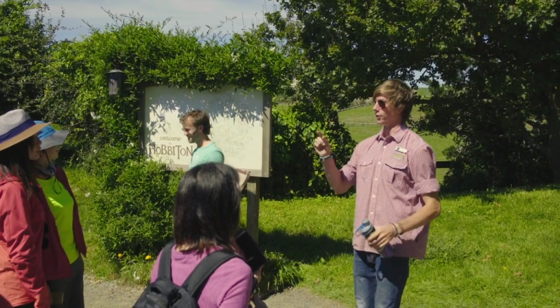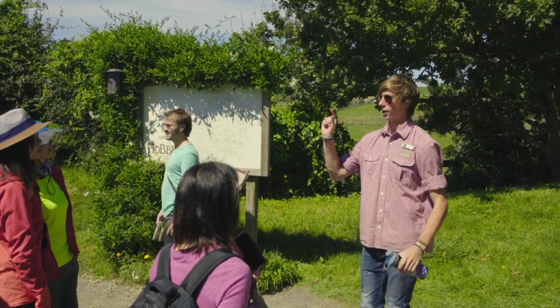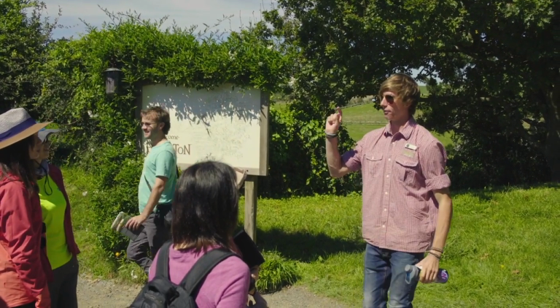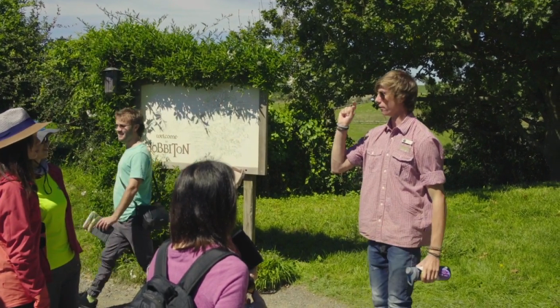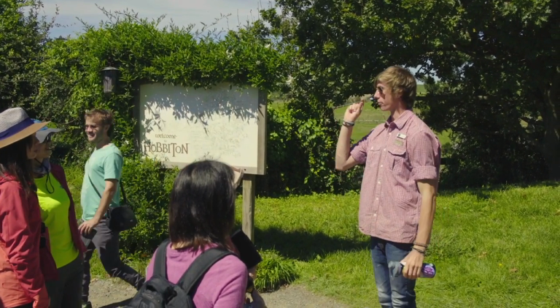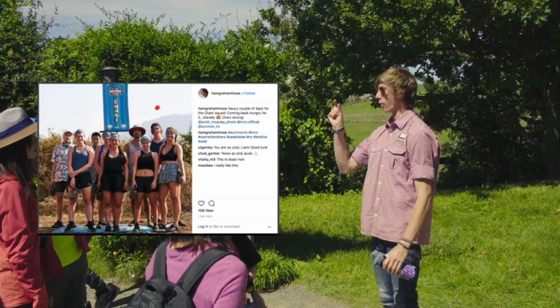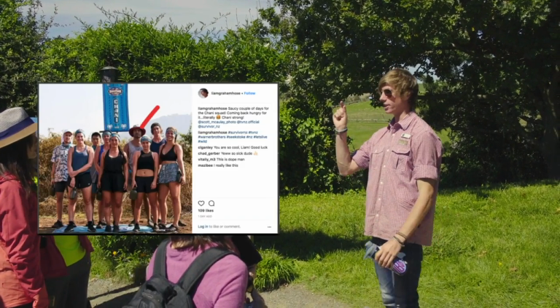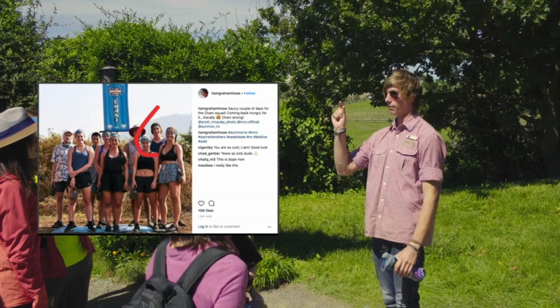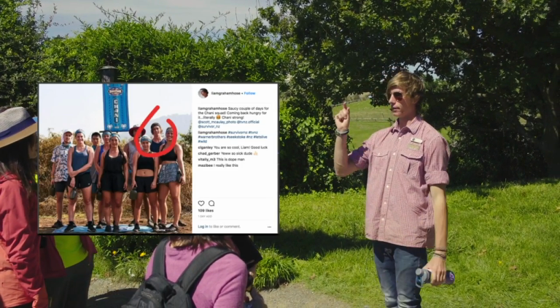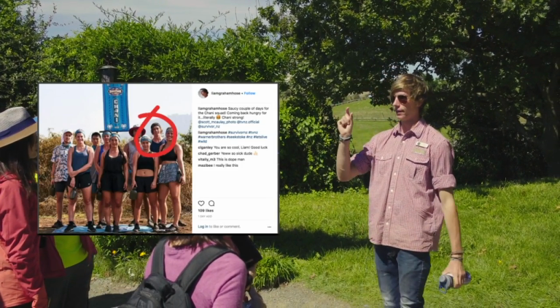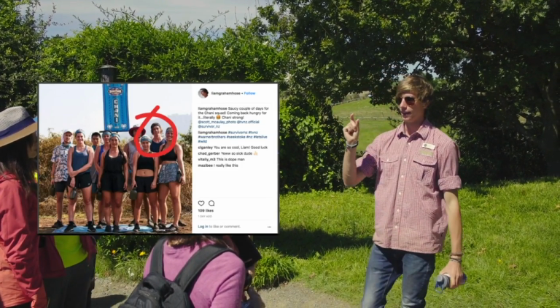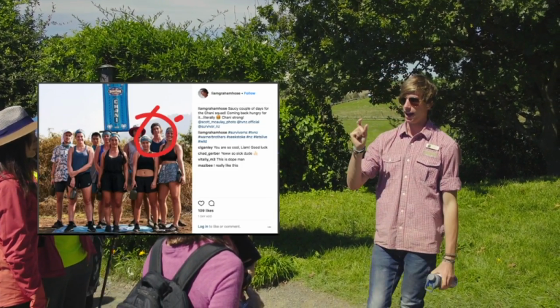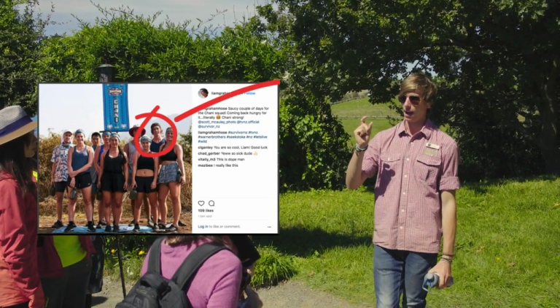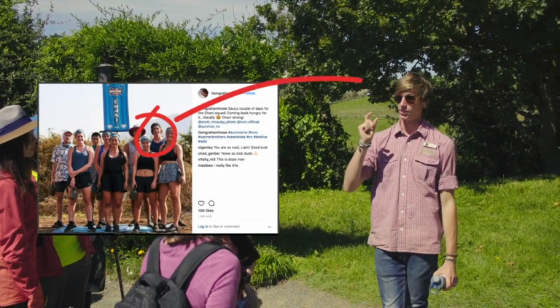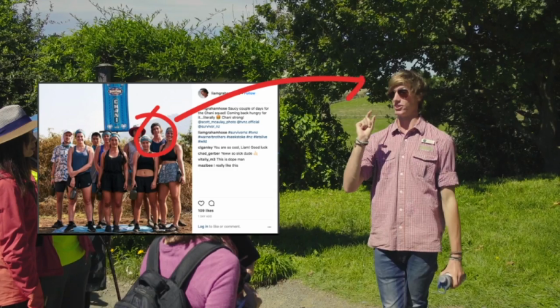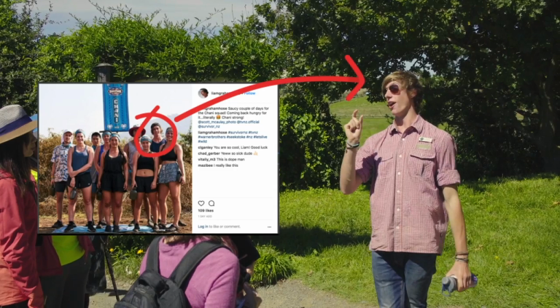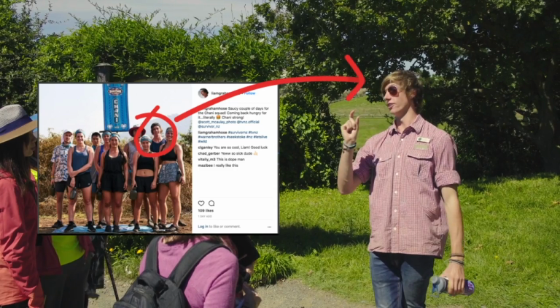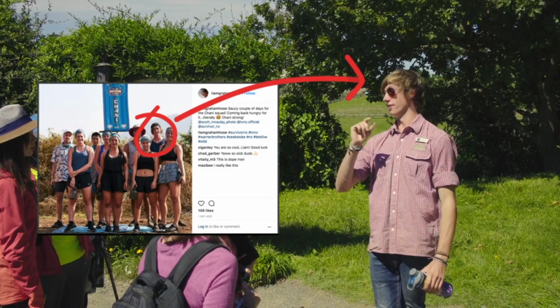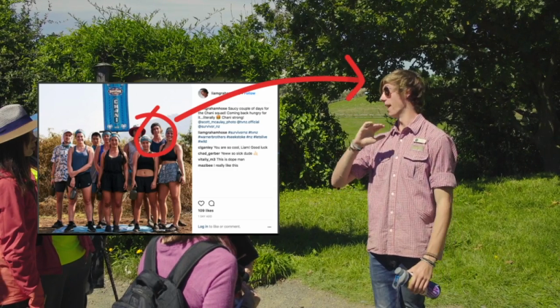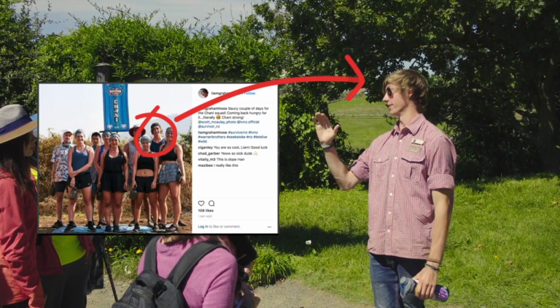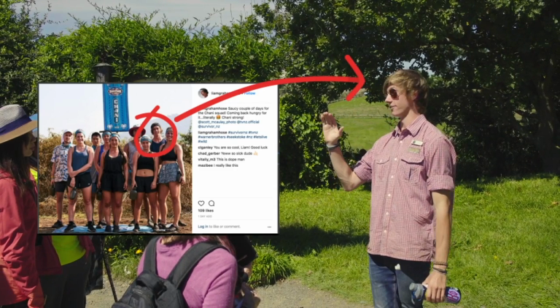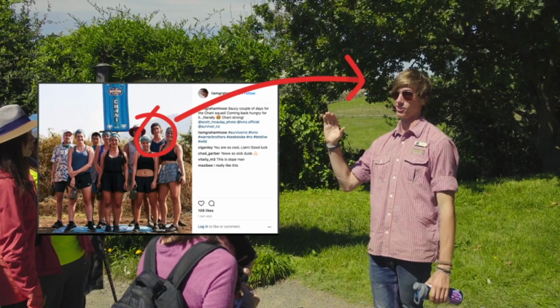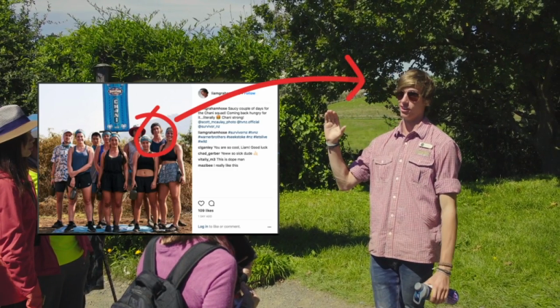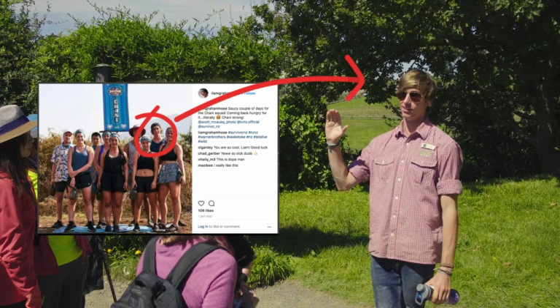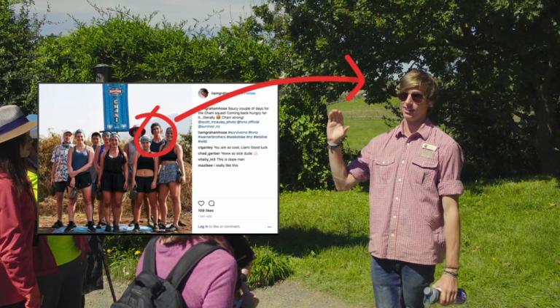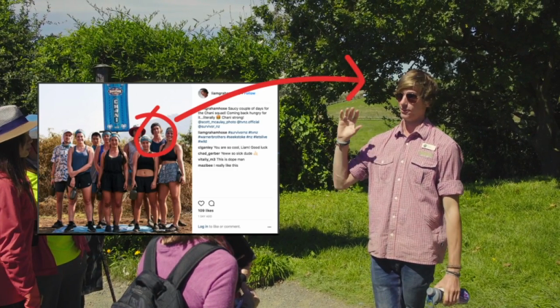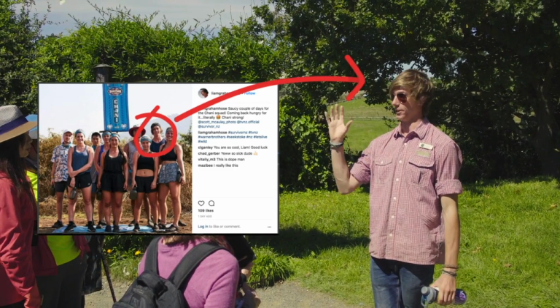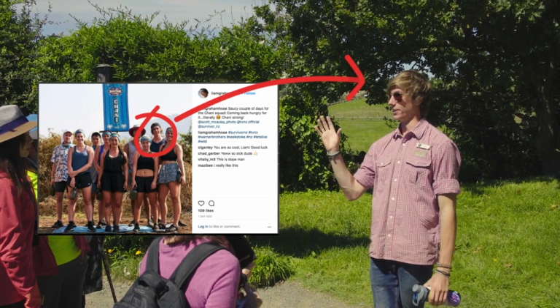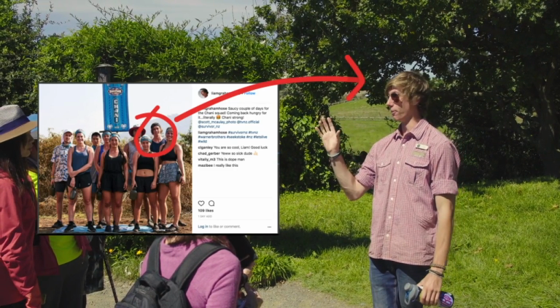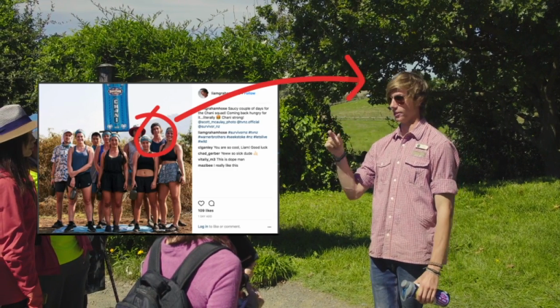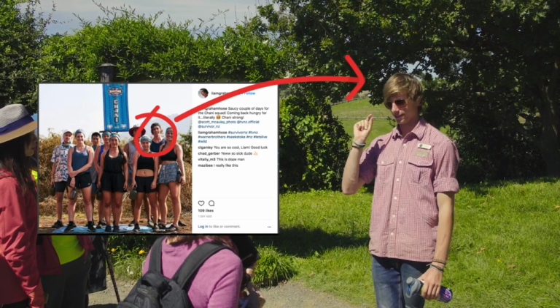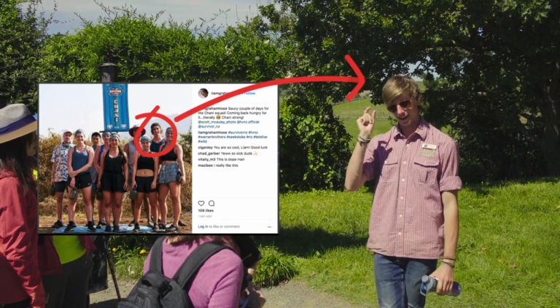Our tour guide ended up being cast on Survivor New Zealand season 2. I know Survivor is still on the air — I'm impressed too.